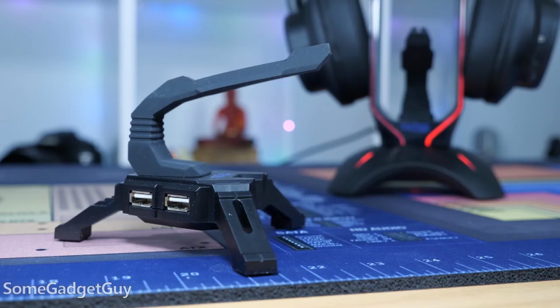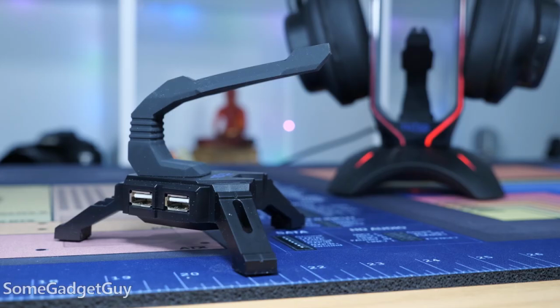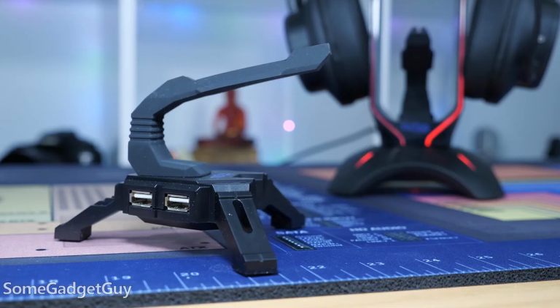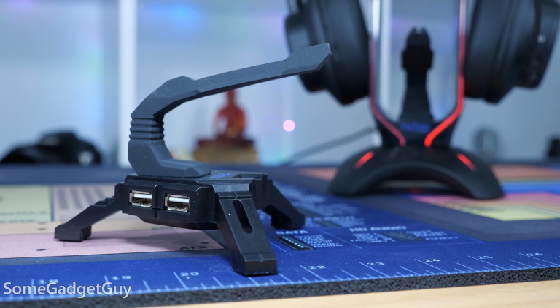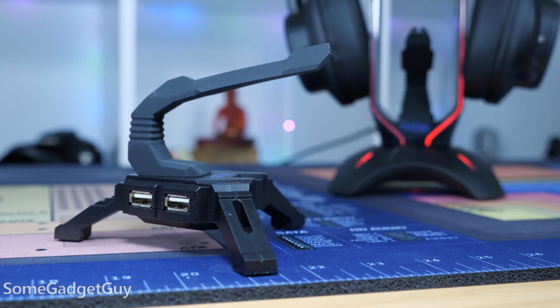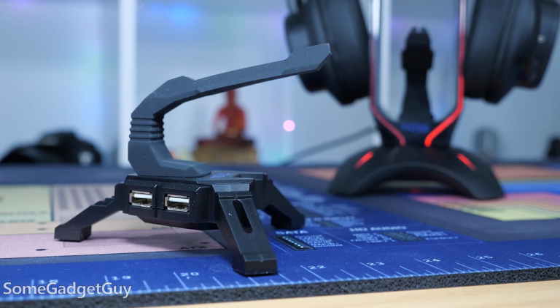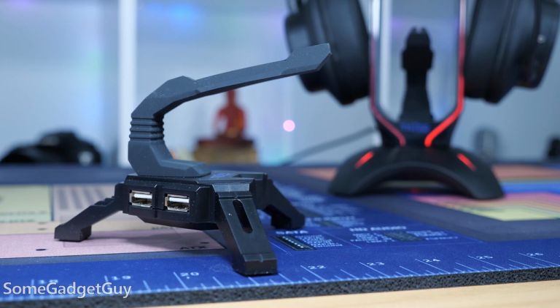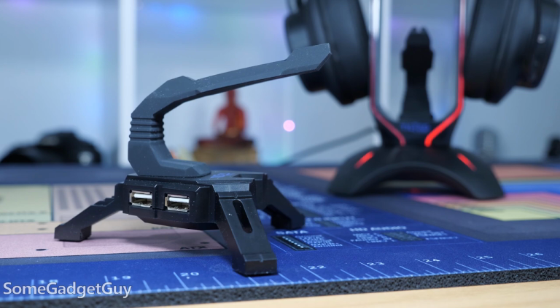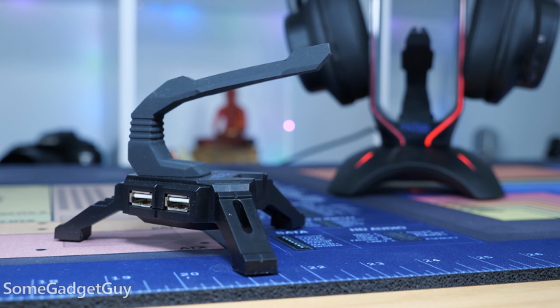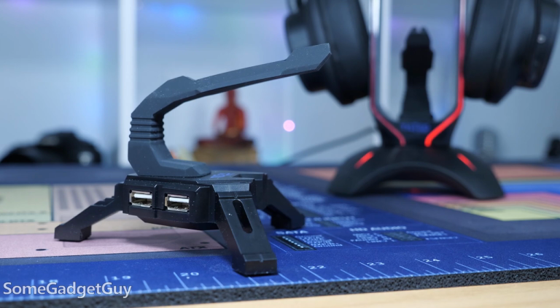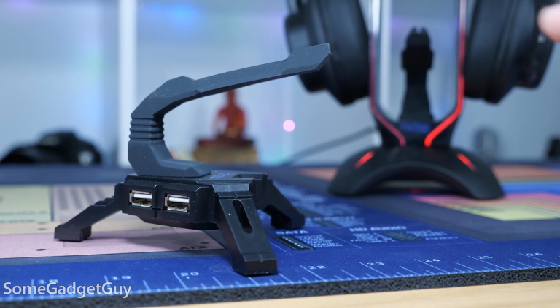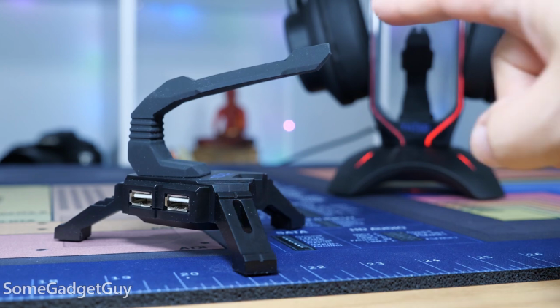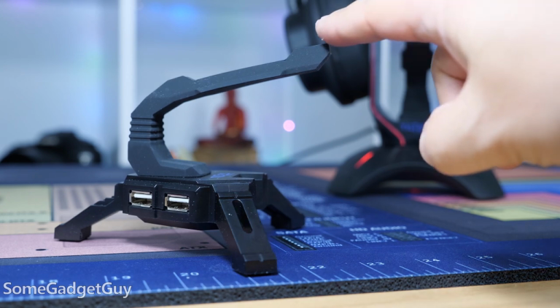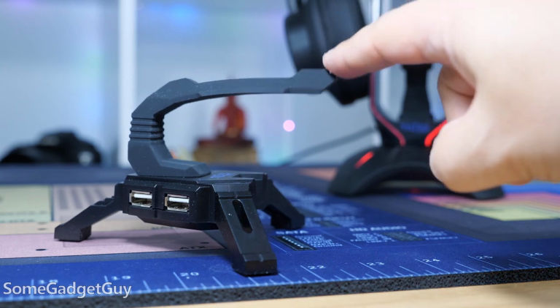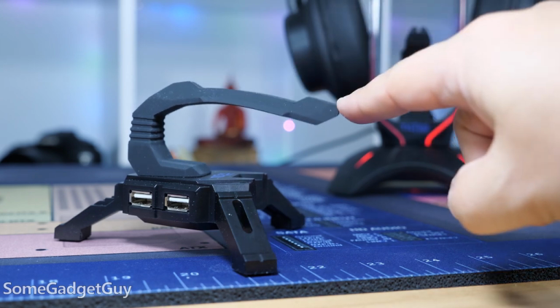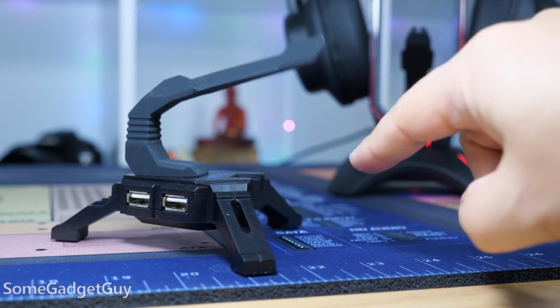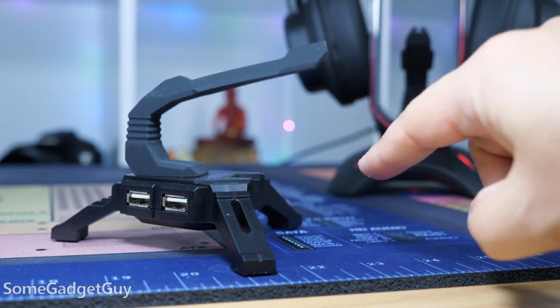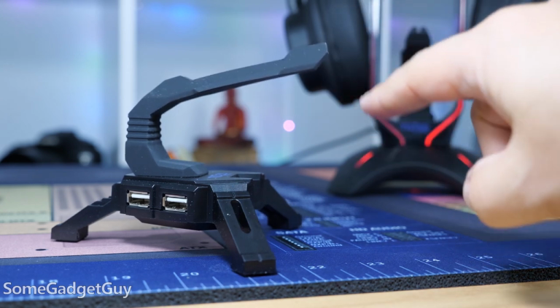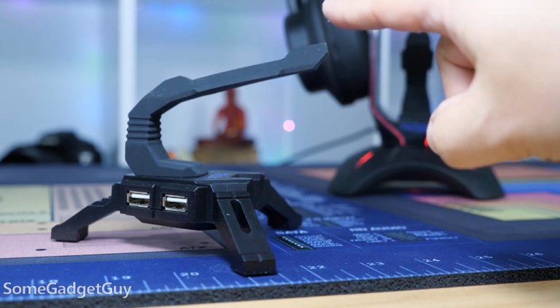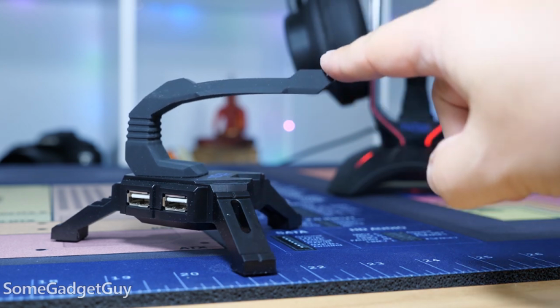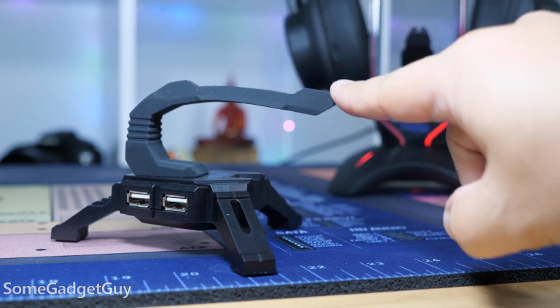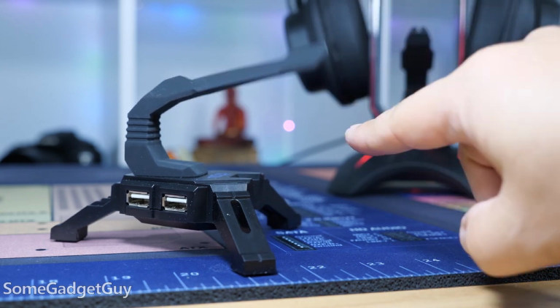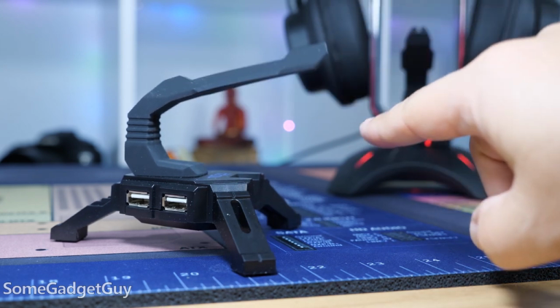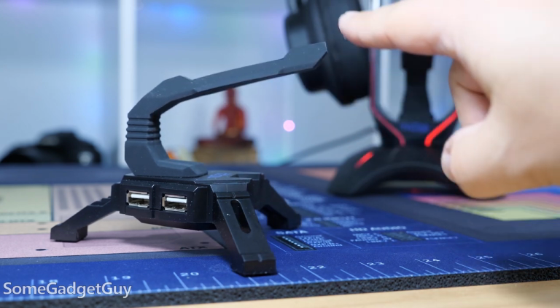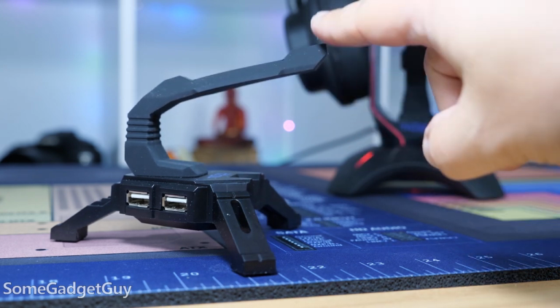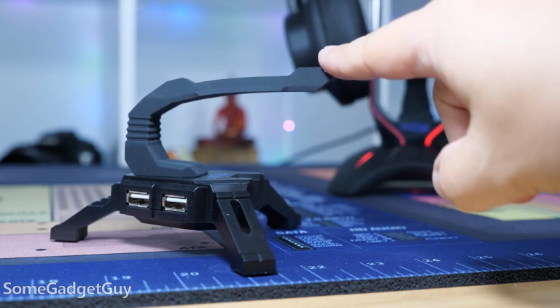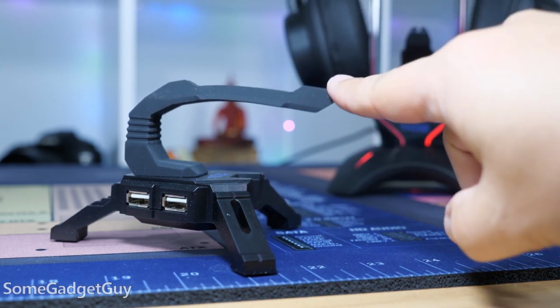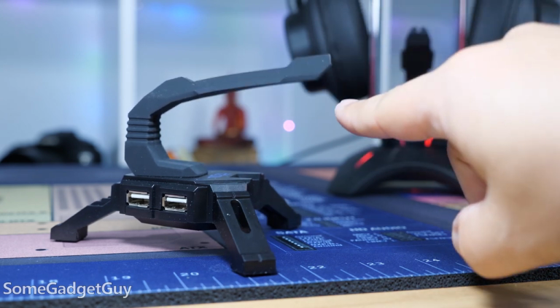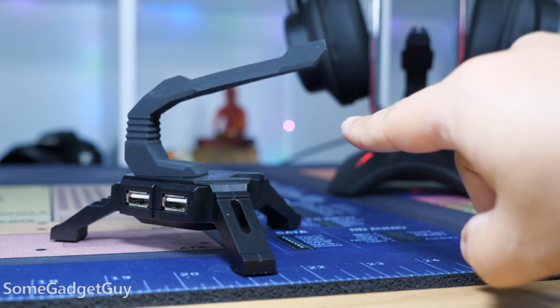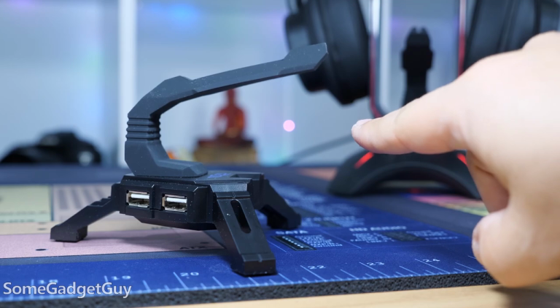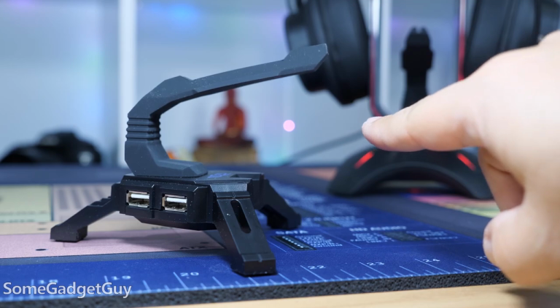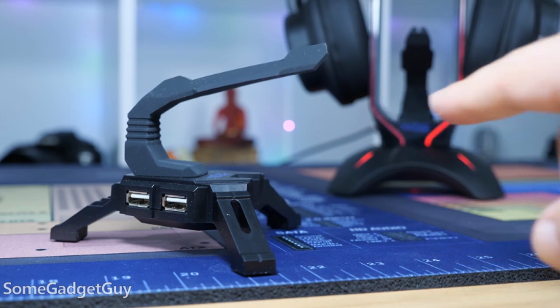Tilted Nation also sells a similar mouse cable arm standalone, if you just want that to float the cable.